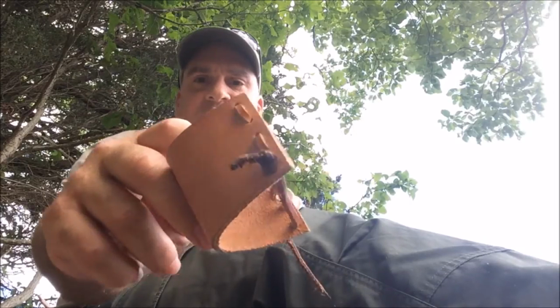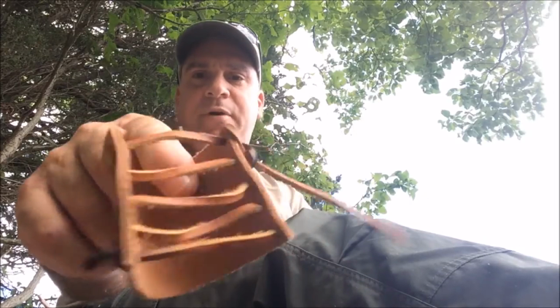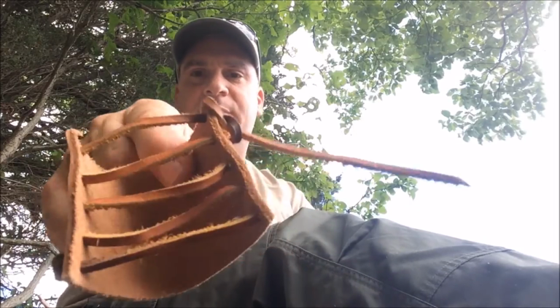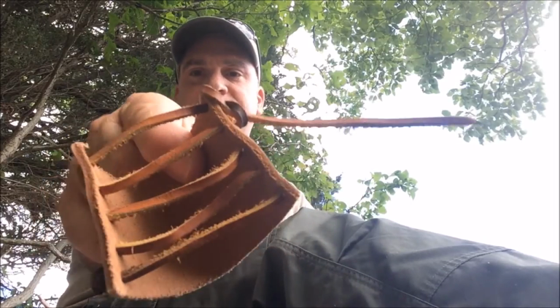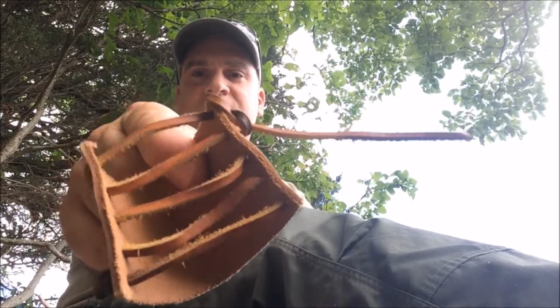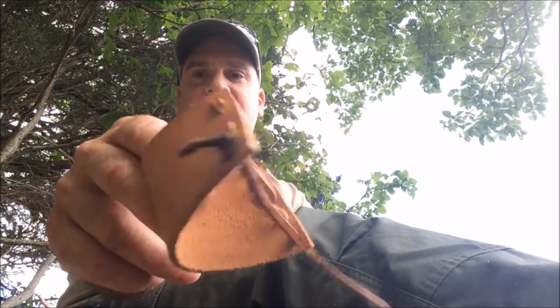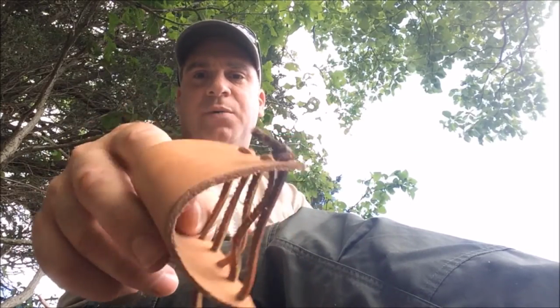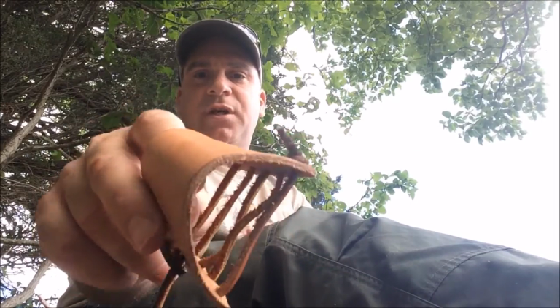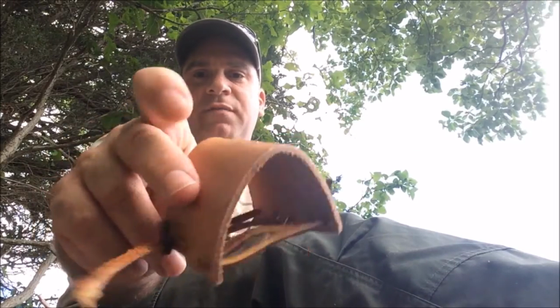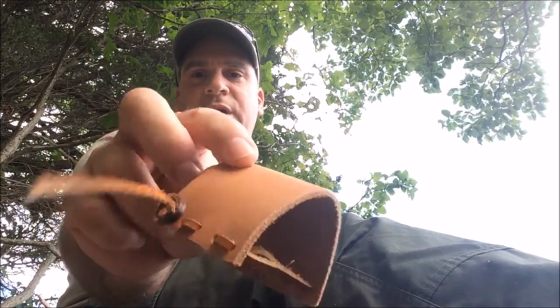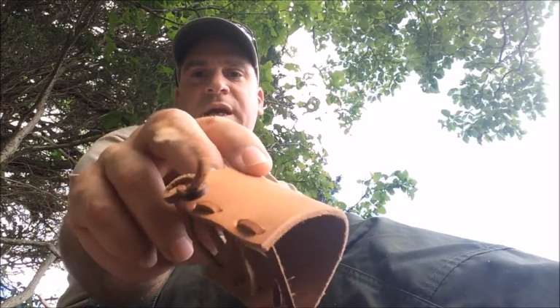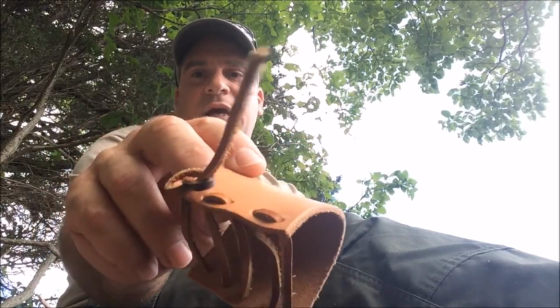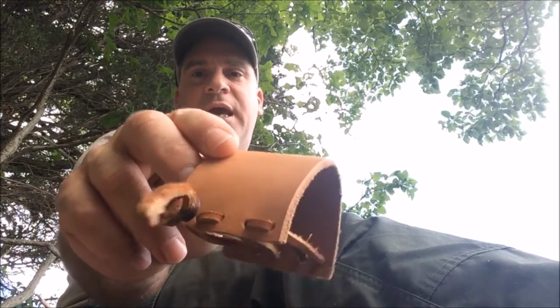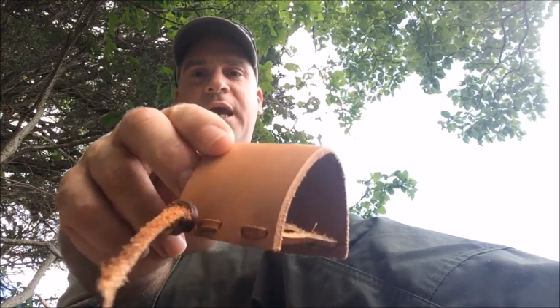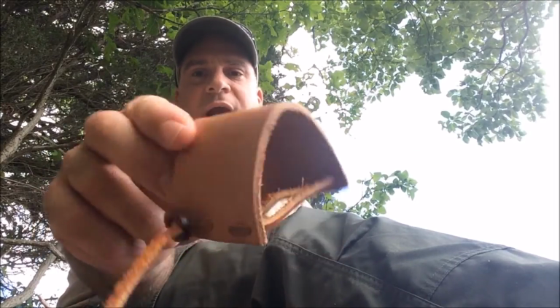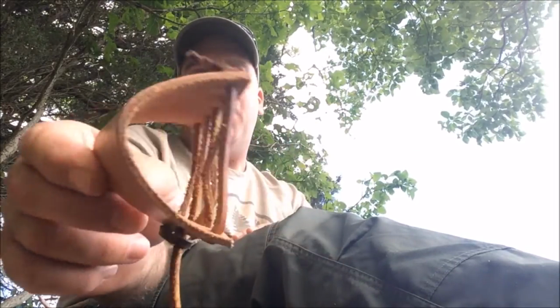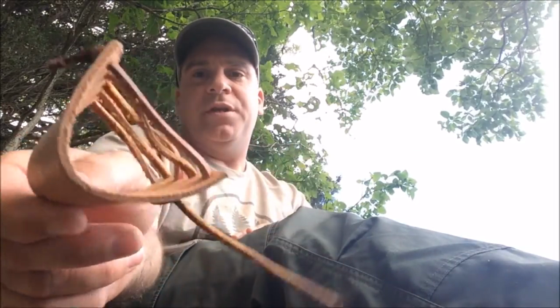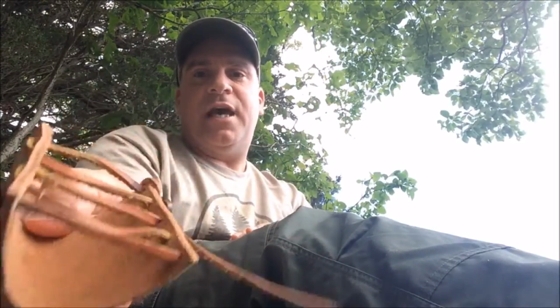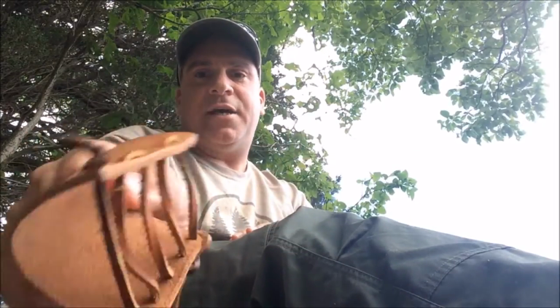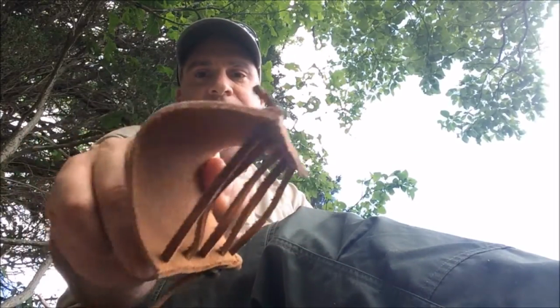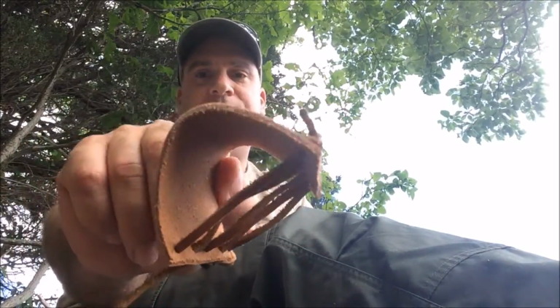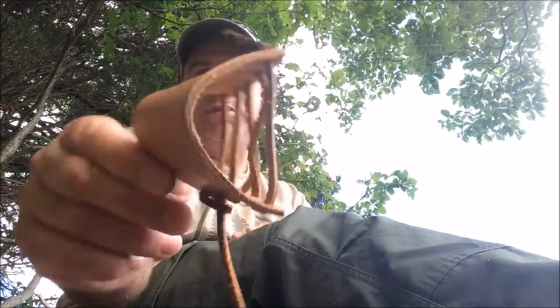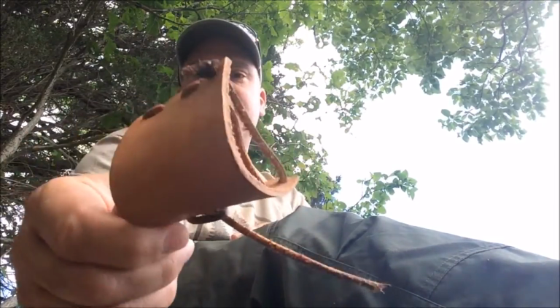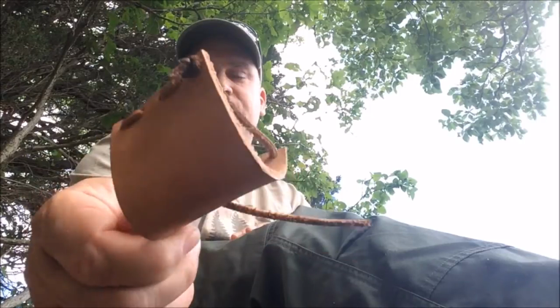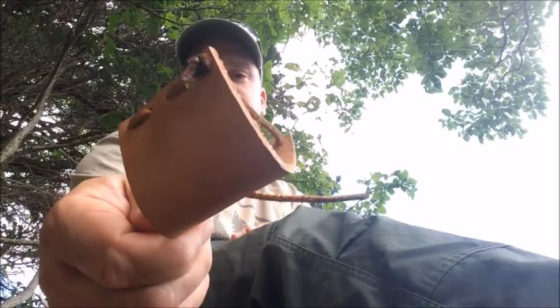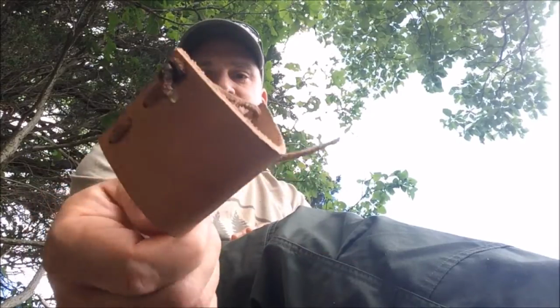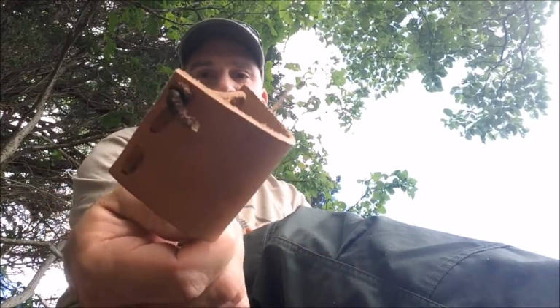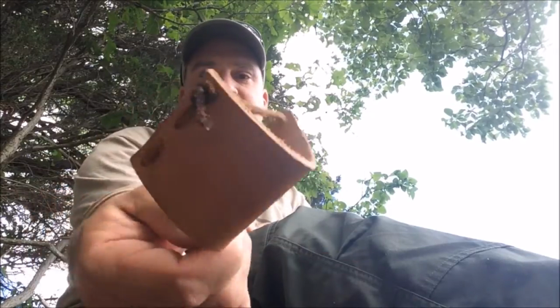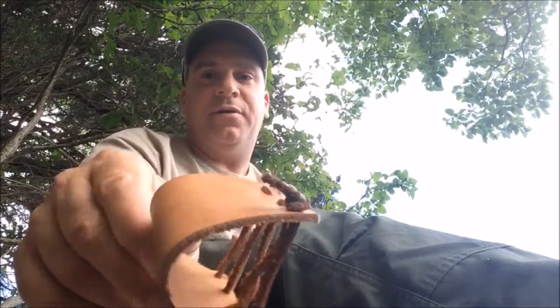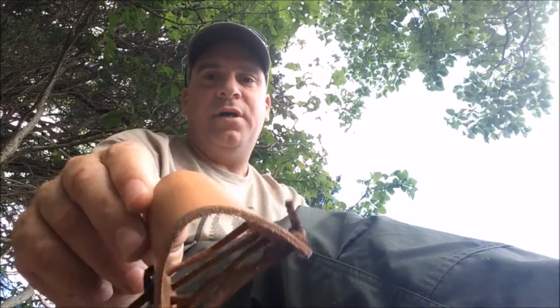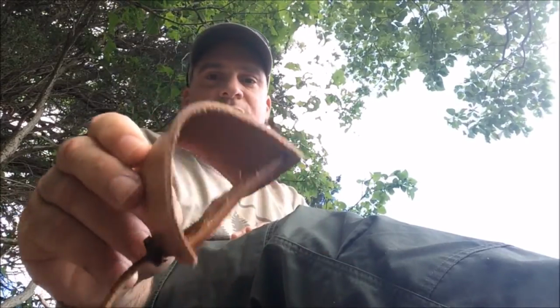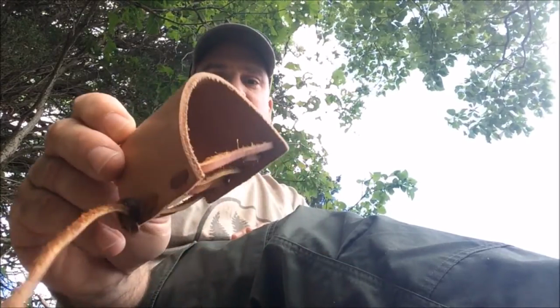The last thing, as advertised and promised, is one of these axe bibs to protect your axe handle. You basically strap this thing on and tighten it down — I have a video showing how to do that, so check it out if you haven't.